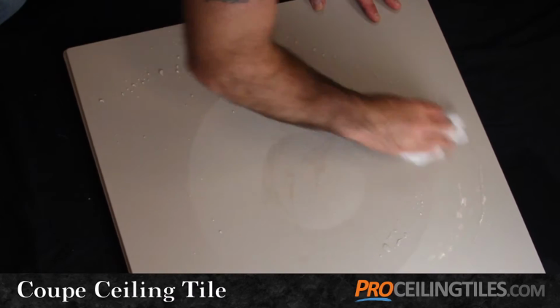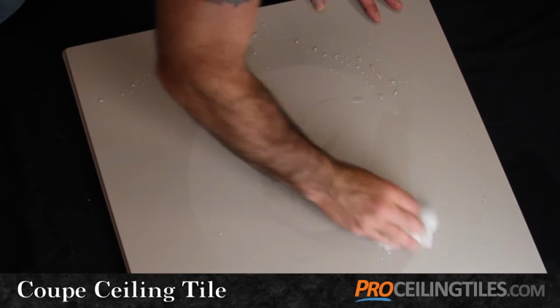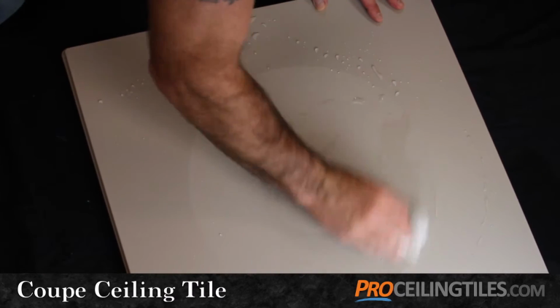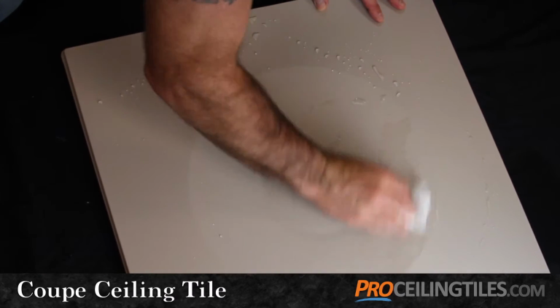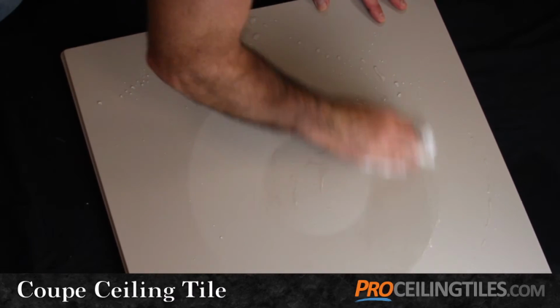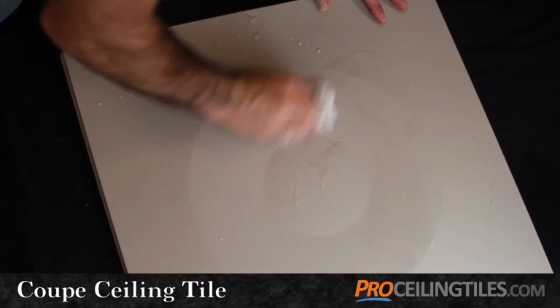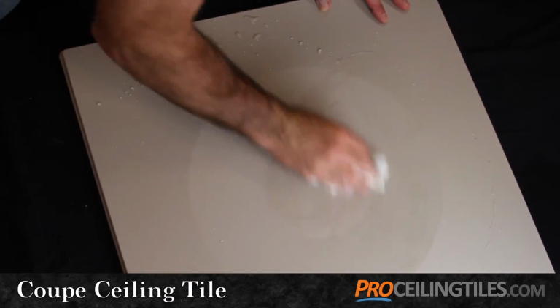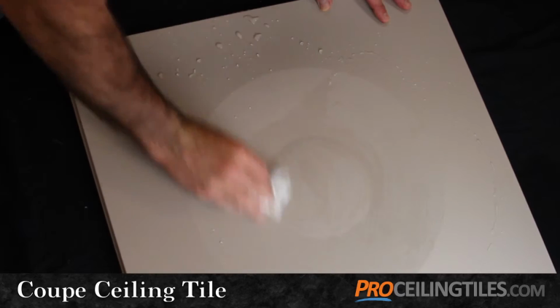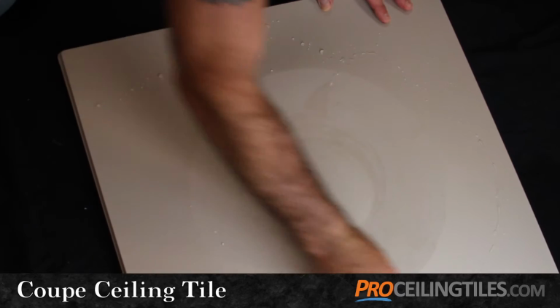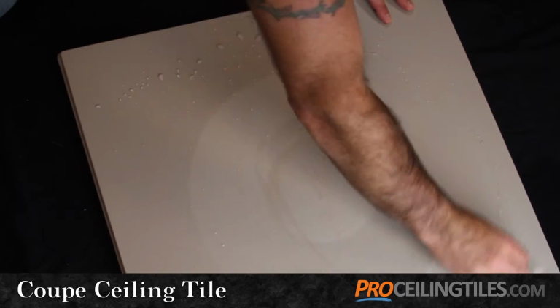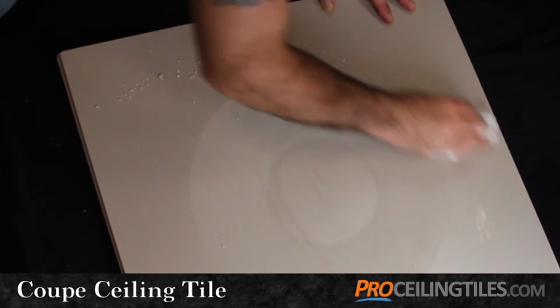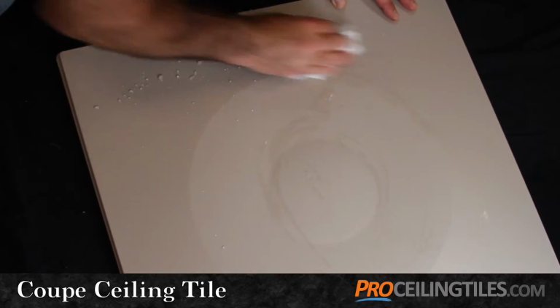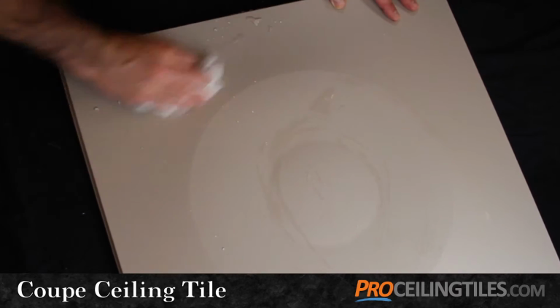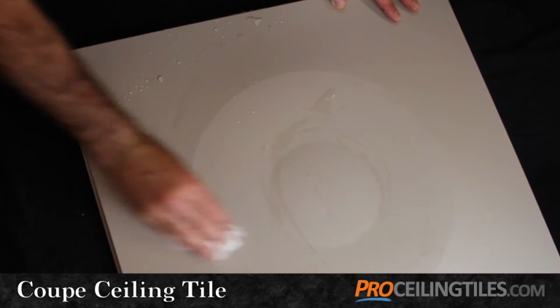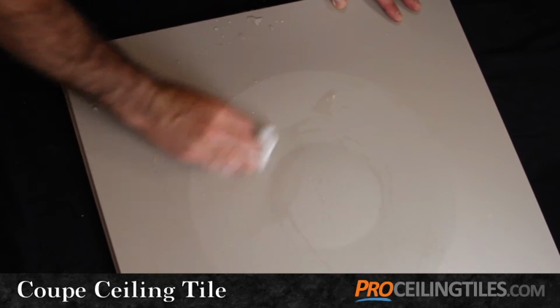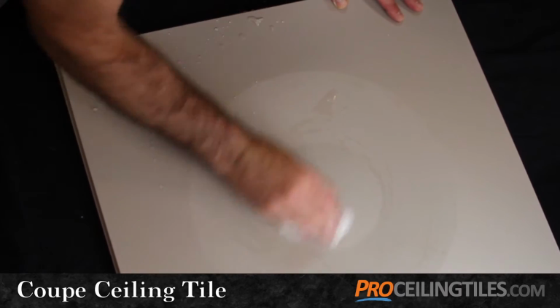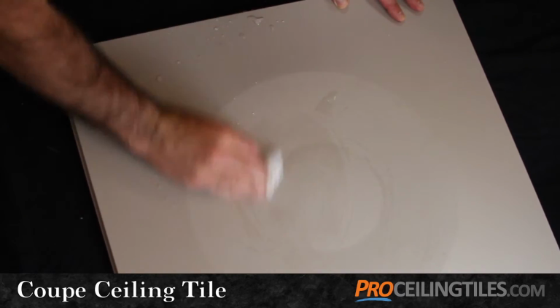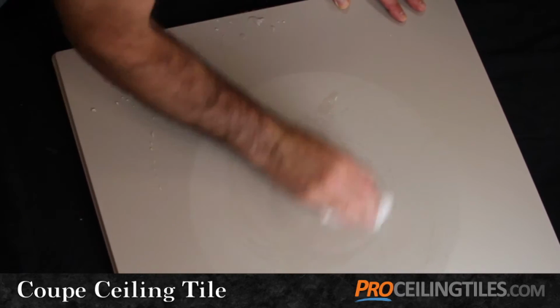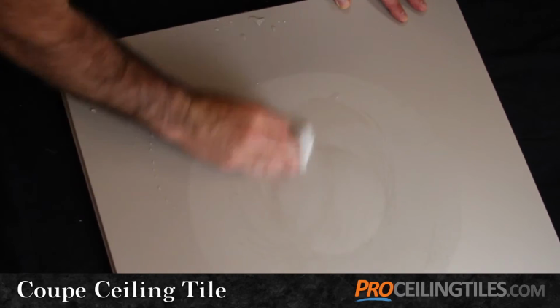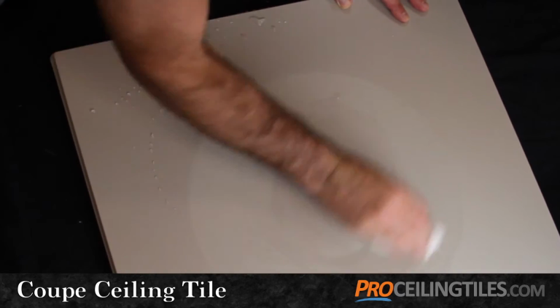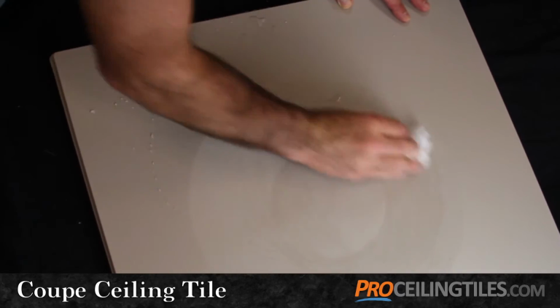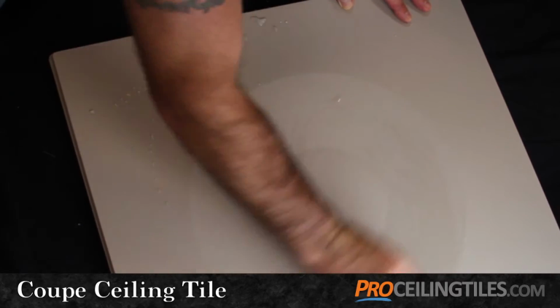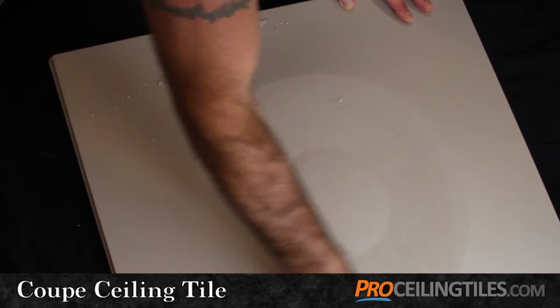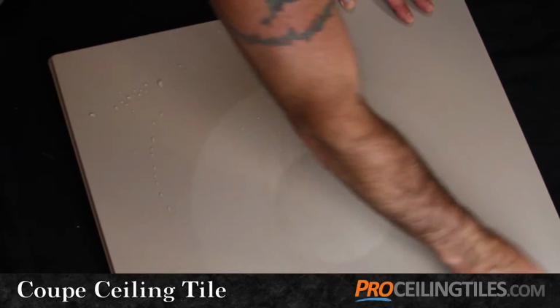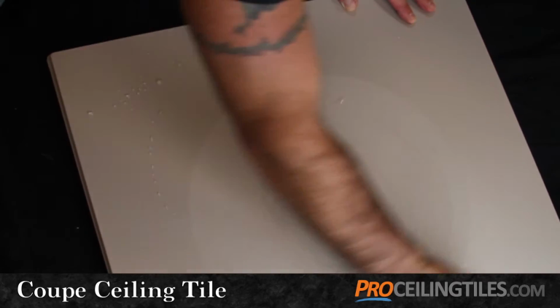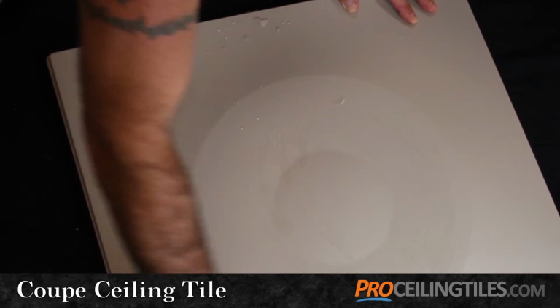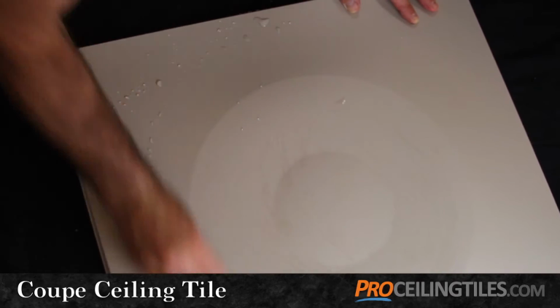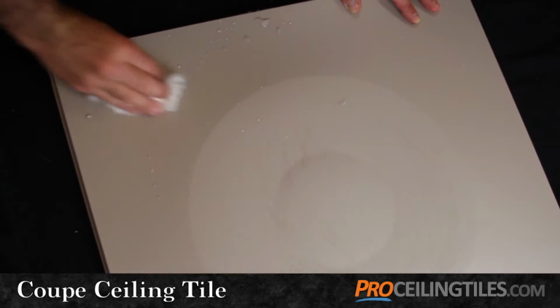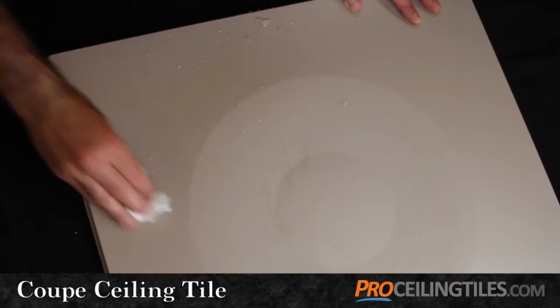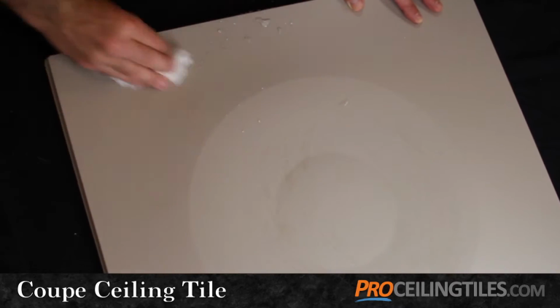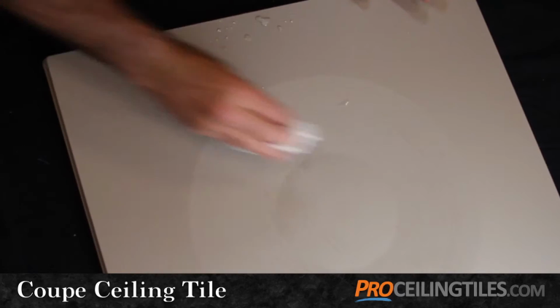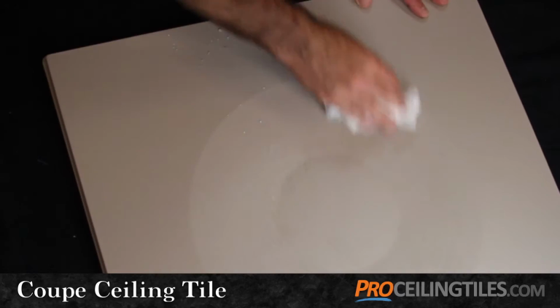Because the Coupe is waterproof, it fits the build perfectly, never experiencing water stains like your typical acoustic tiles.